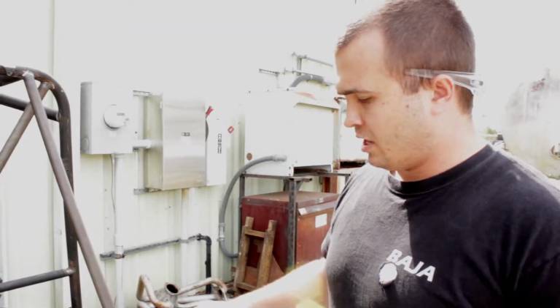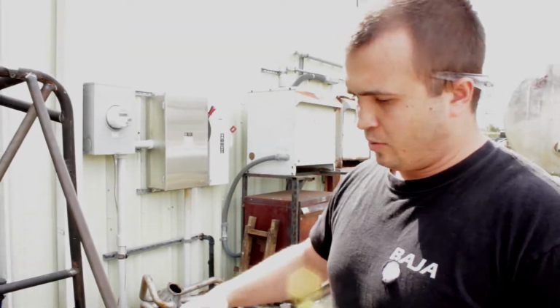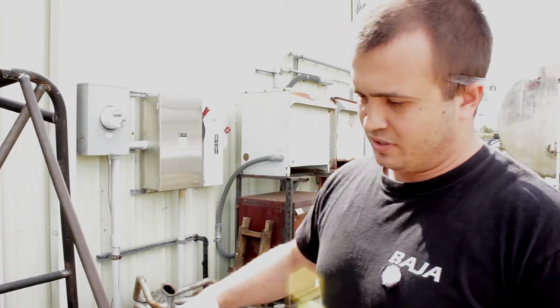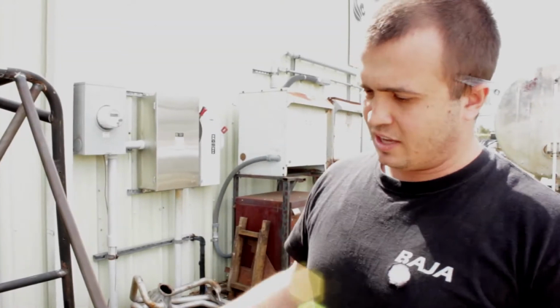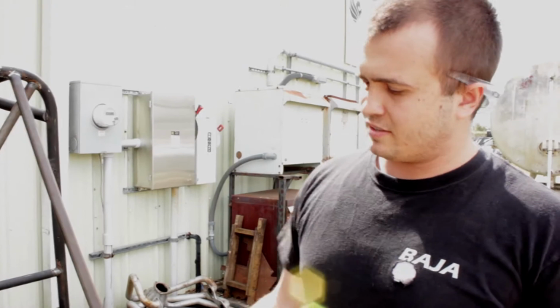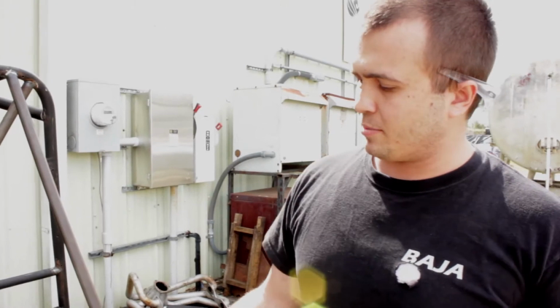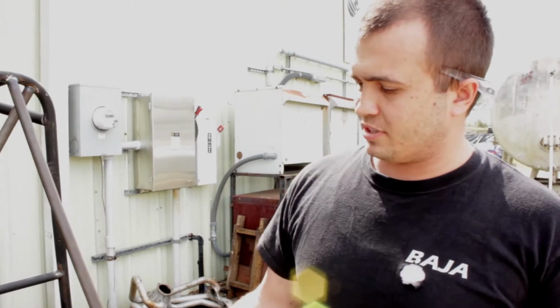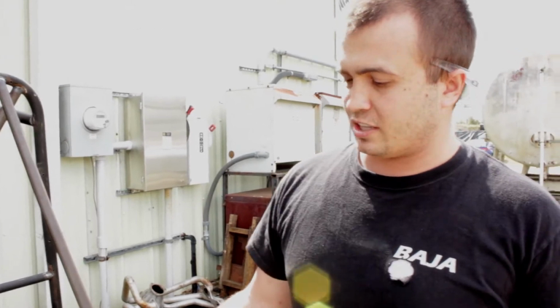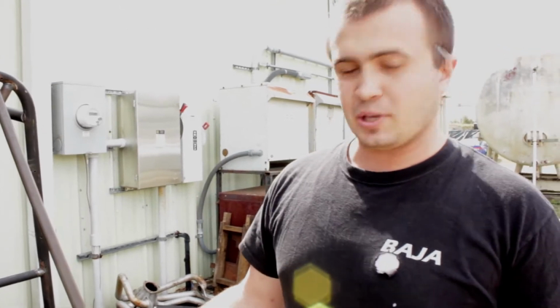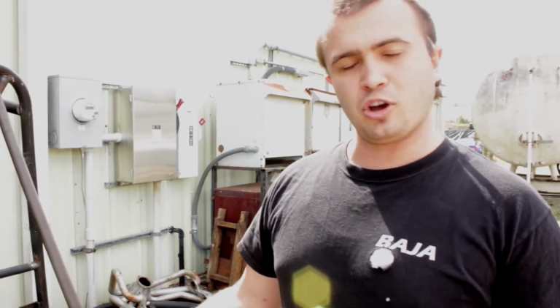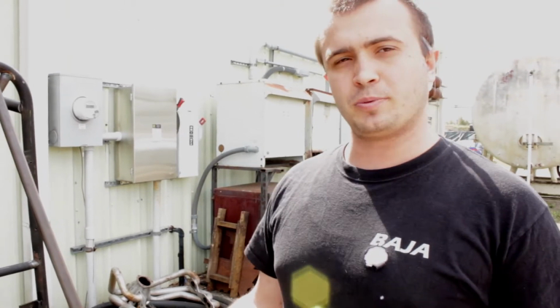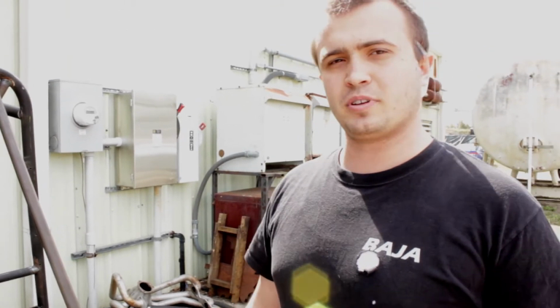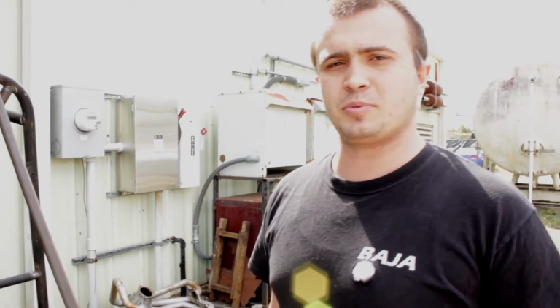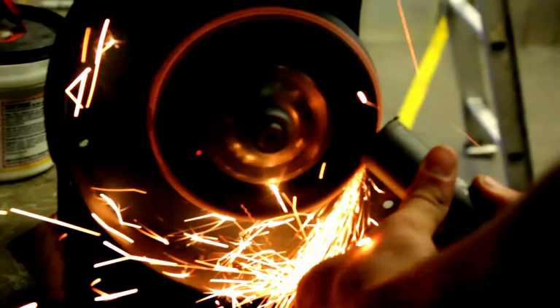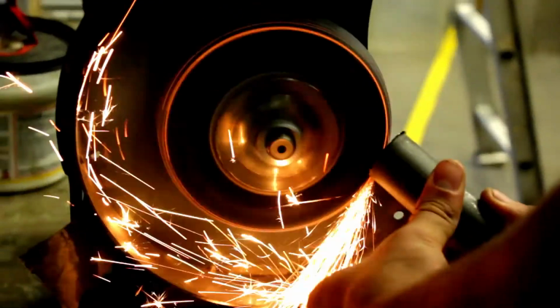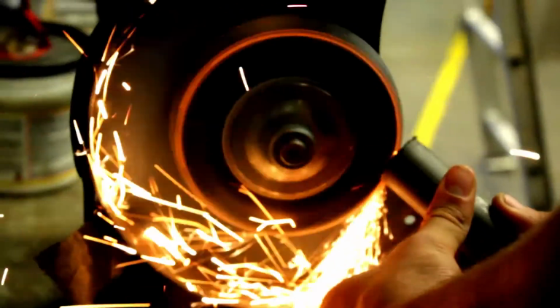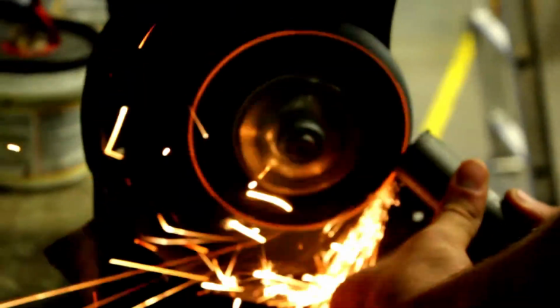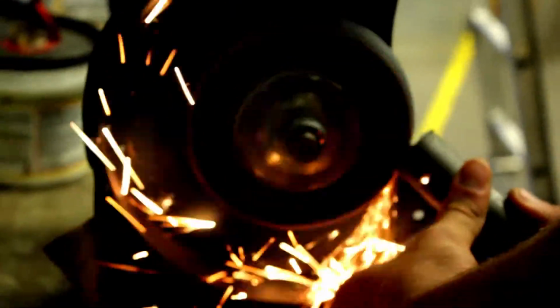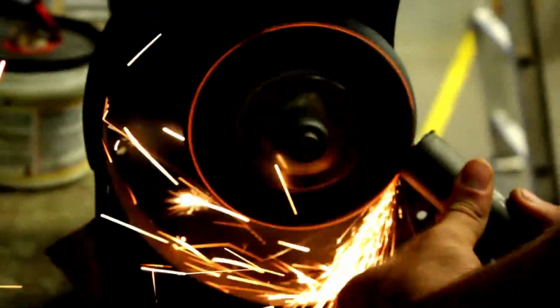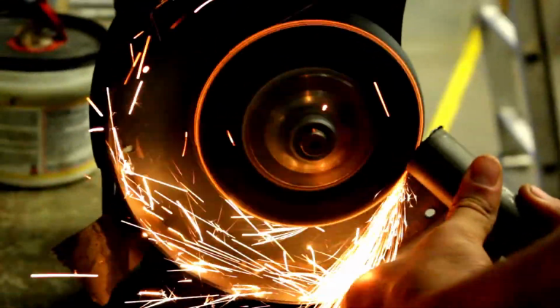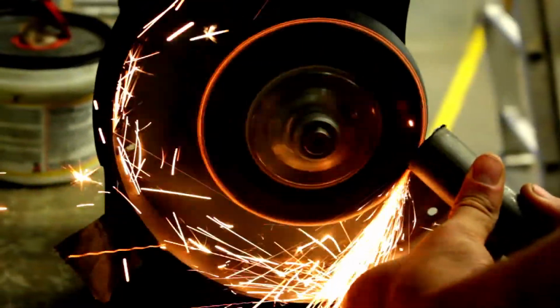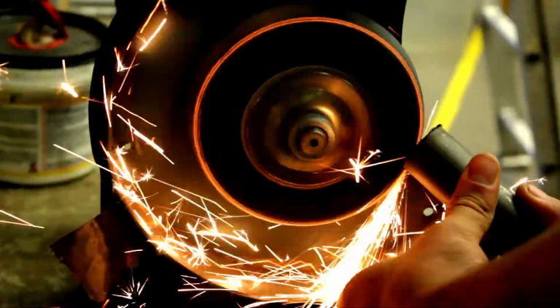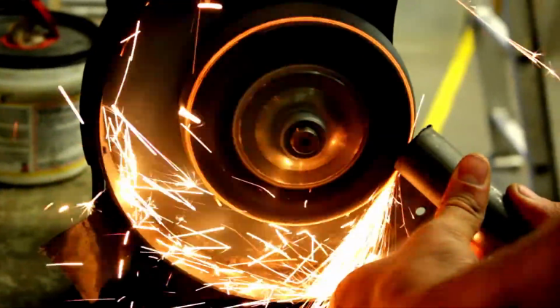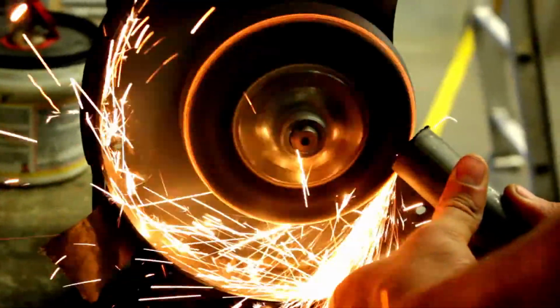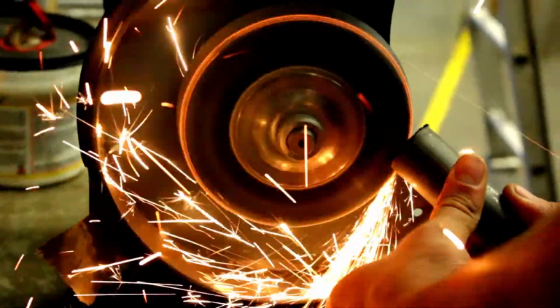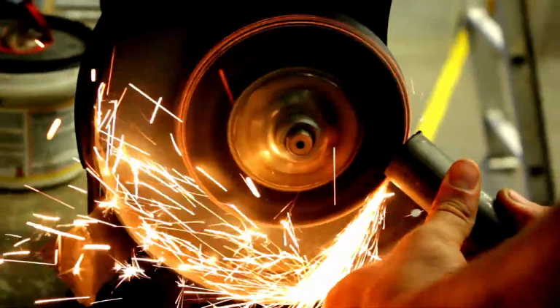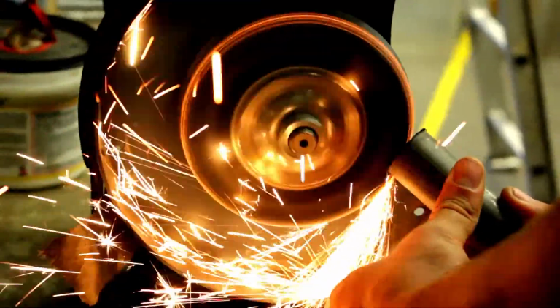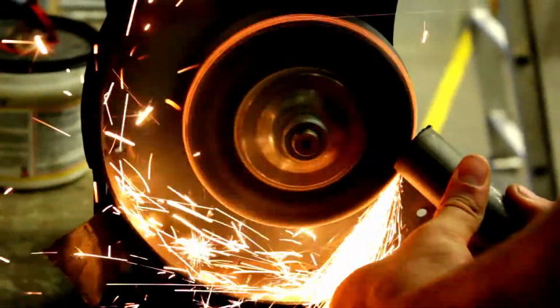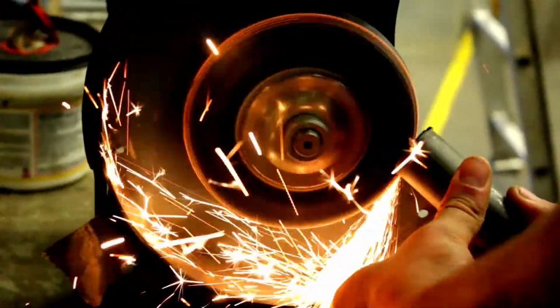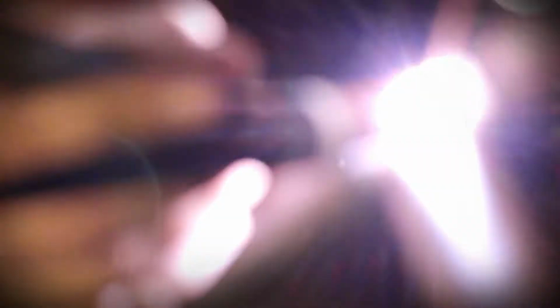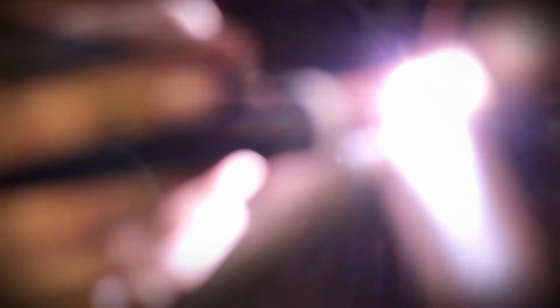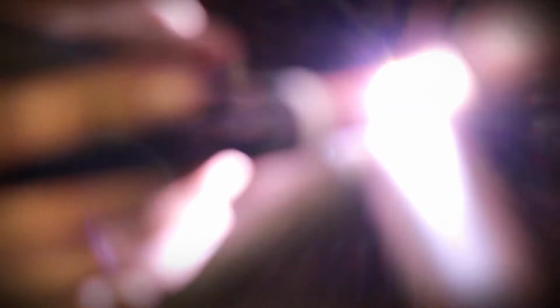We sent some of these out to be coped because it's more economical, but we'll bring it back here, dig it up, and weld it all ourselves.